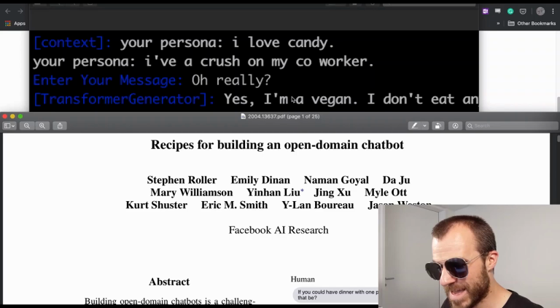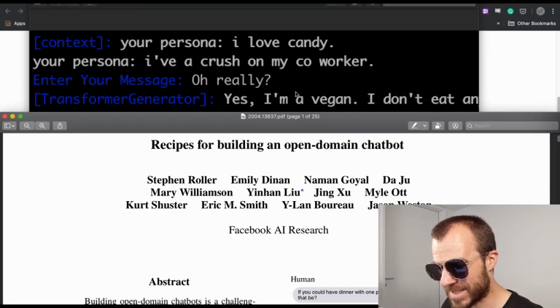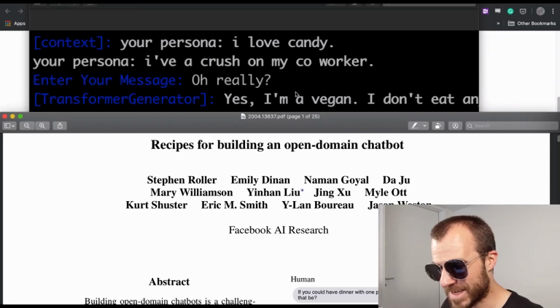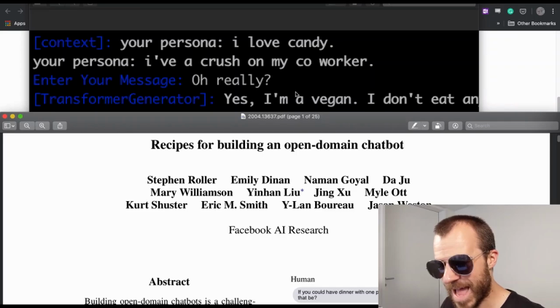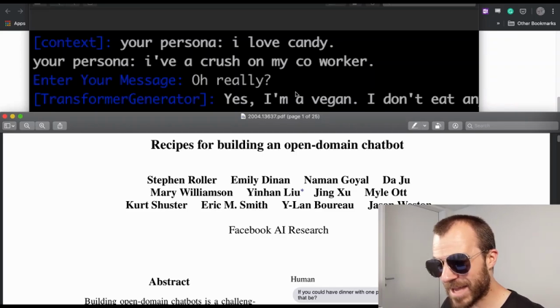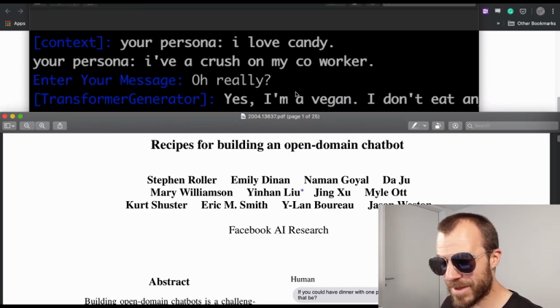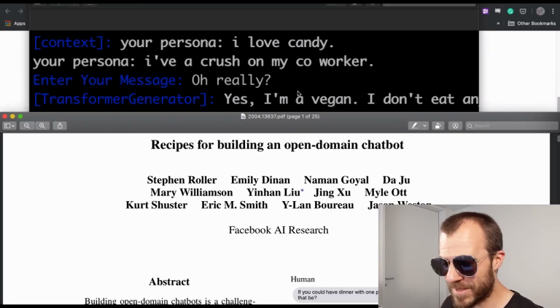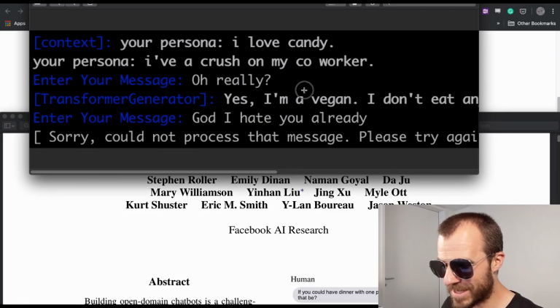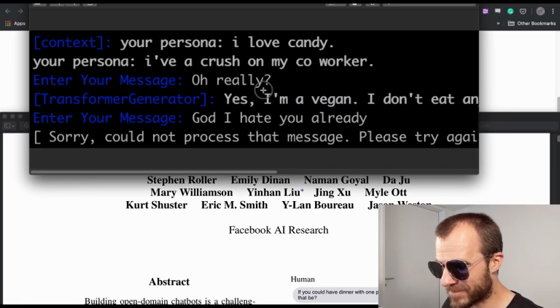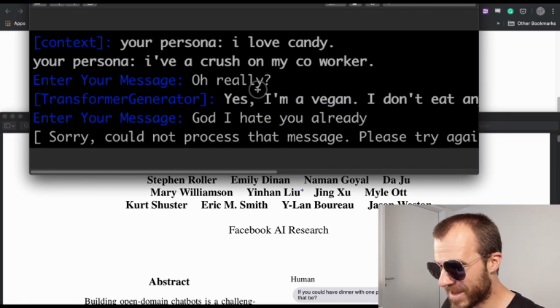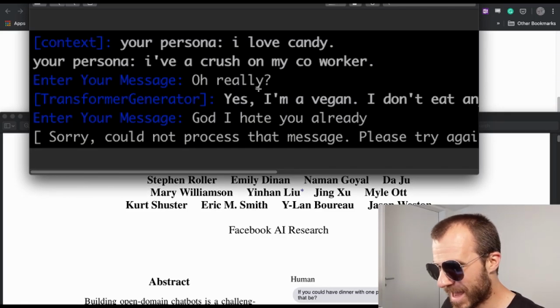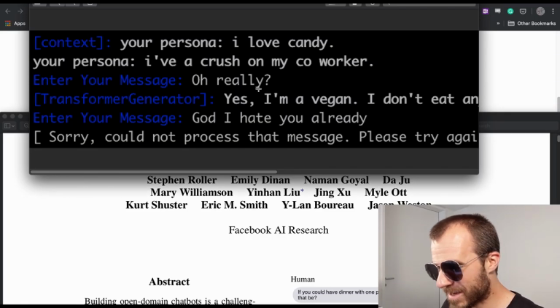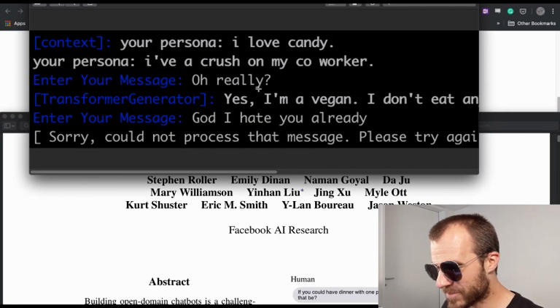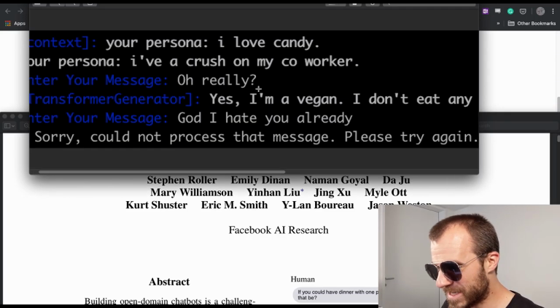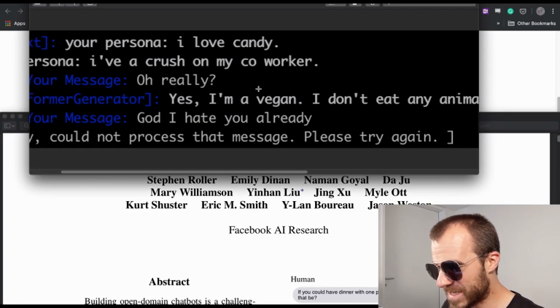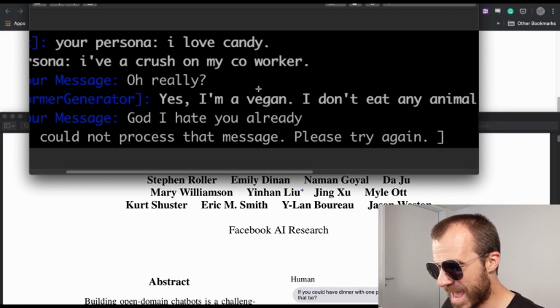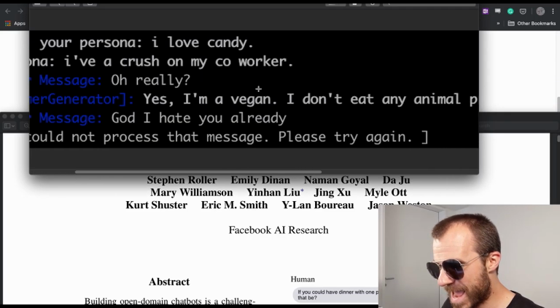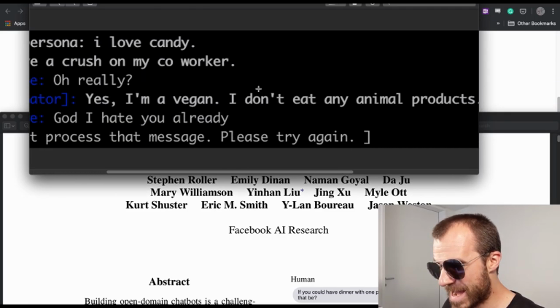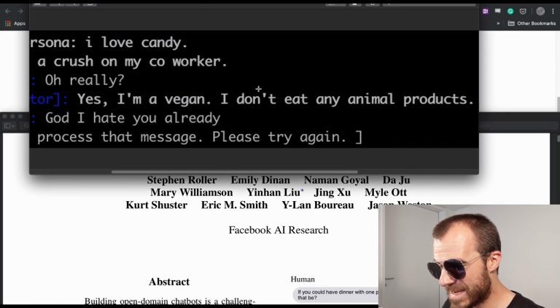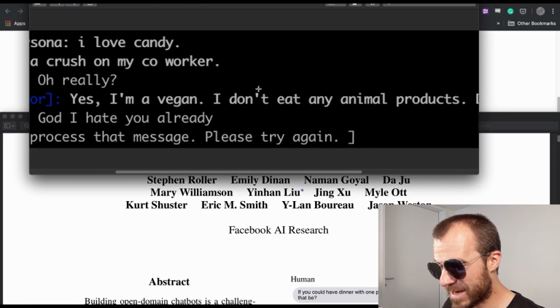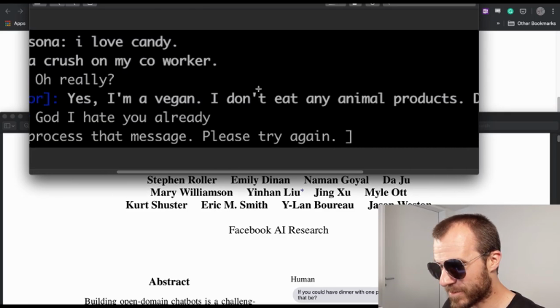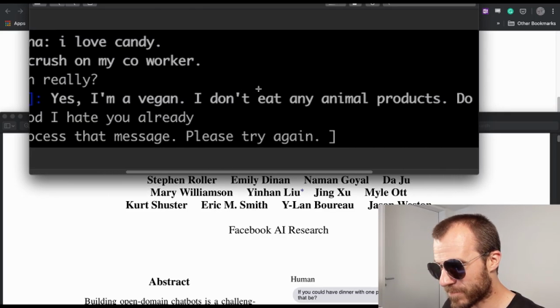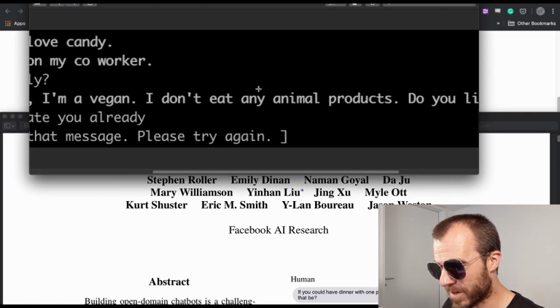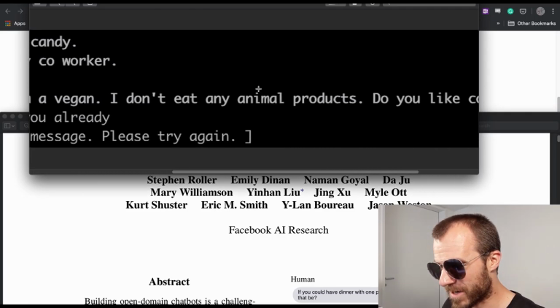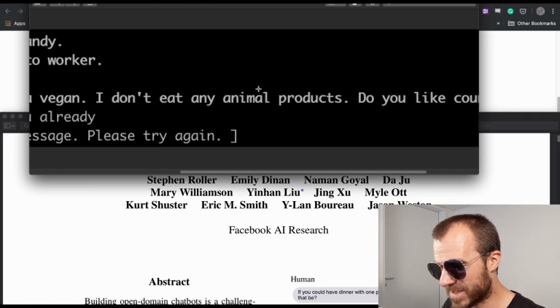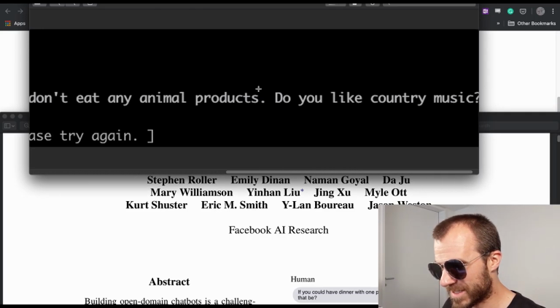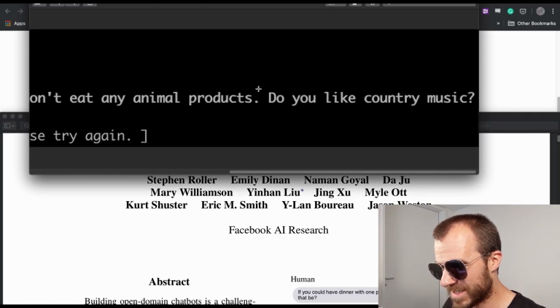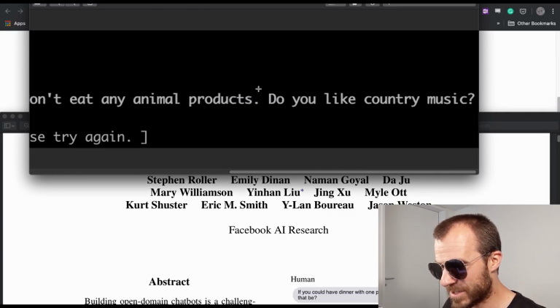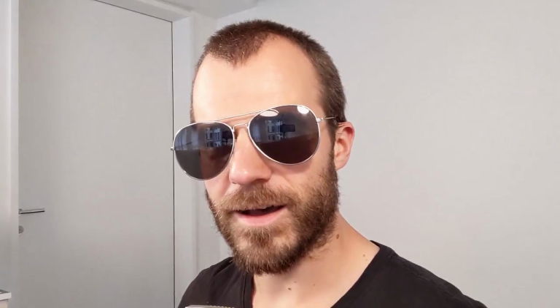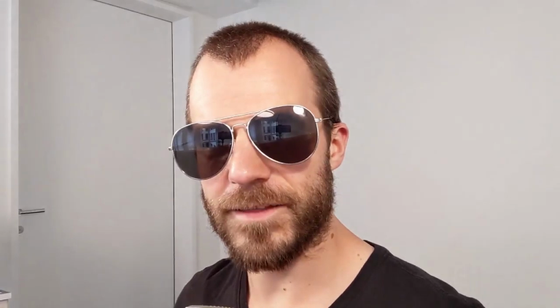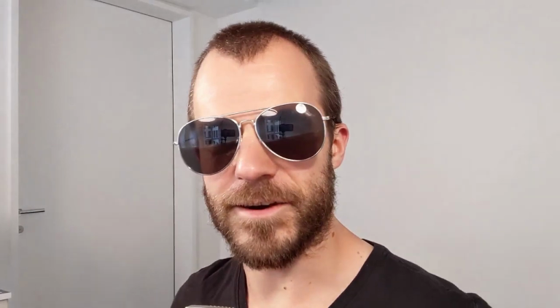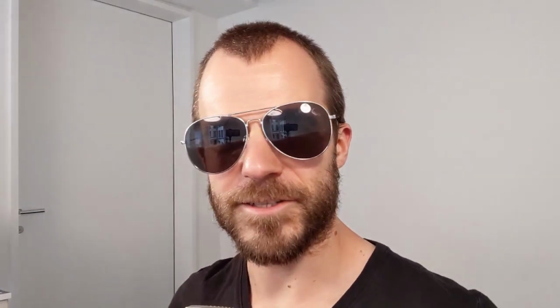Yes, I am a vegan. I don't eat any animal products. Hi there.